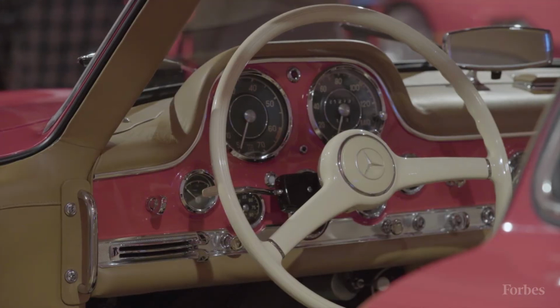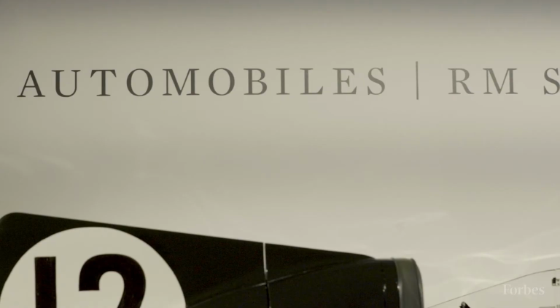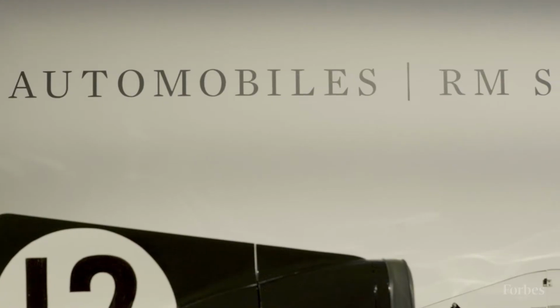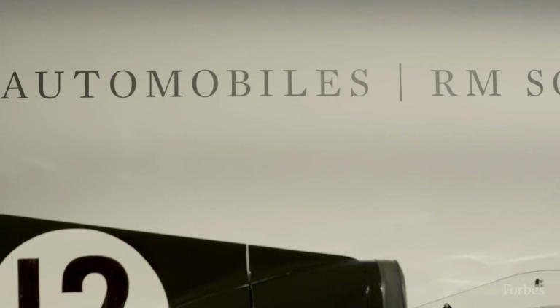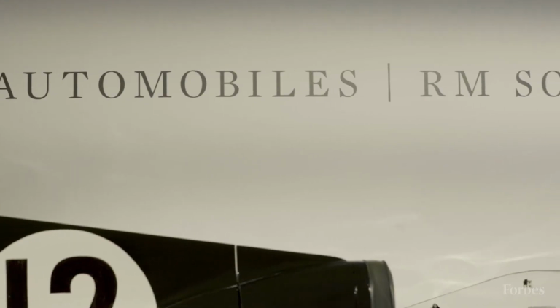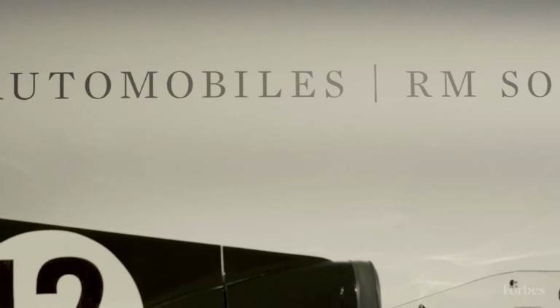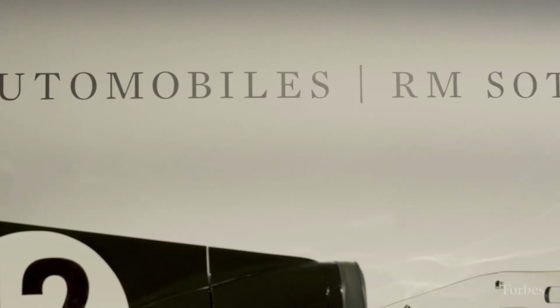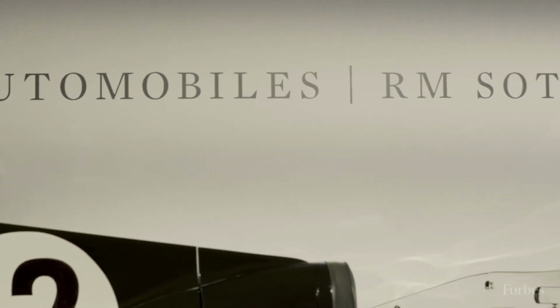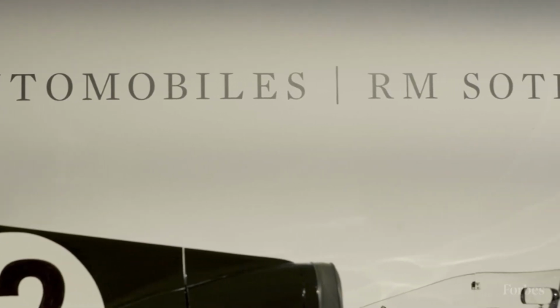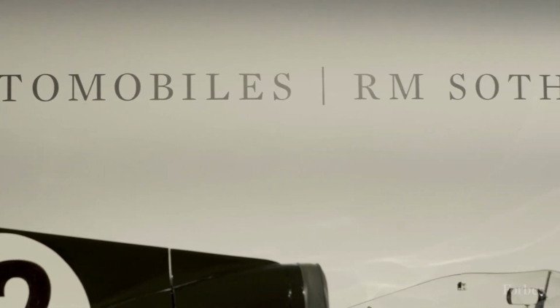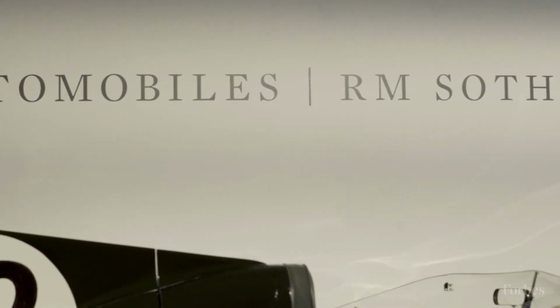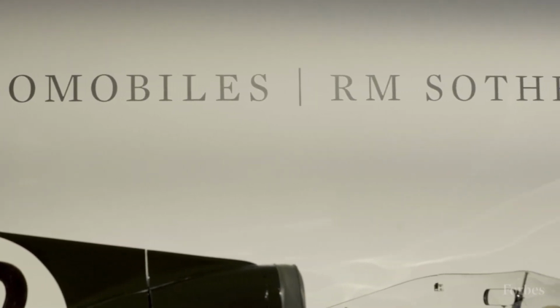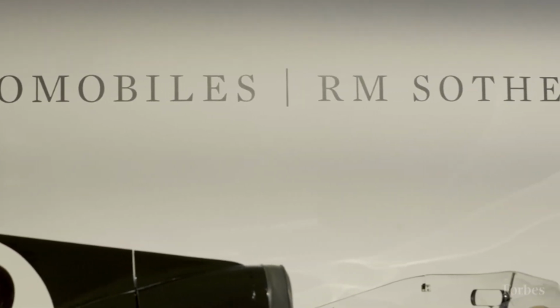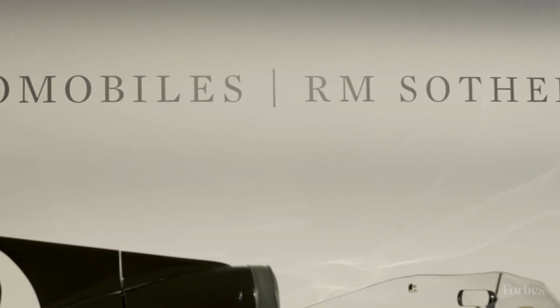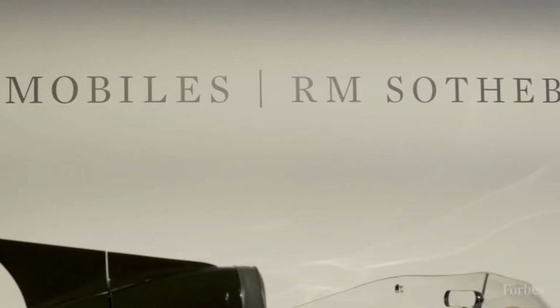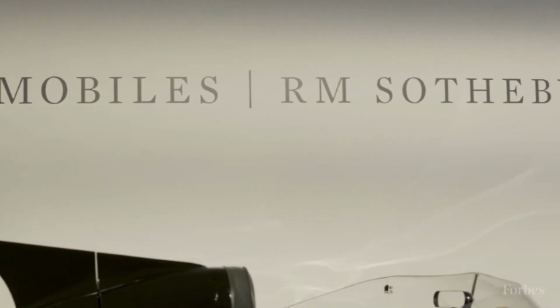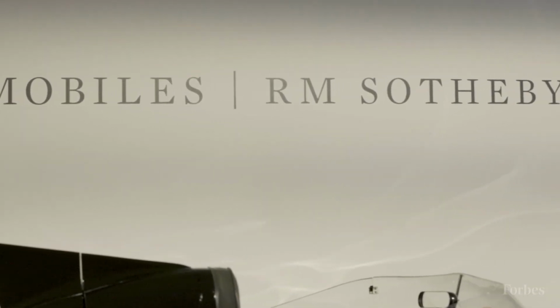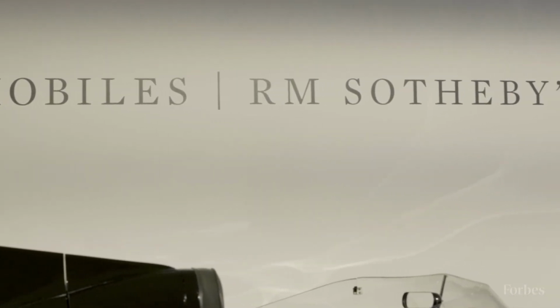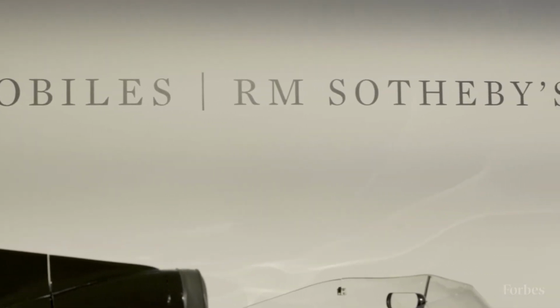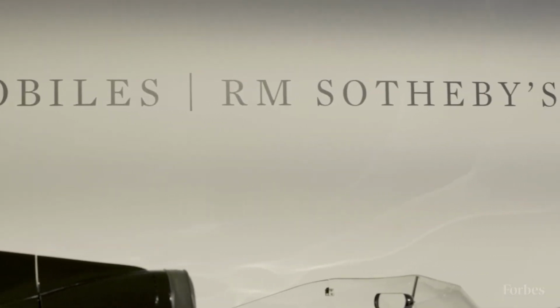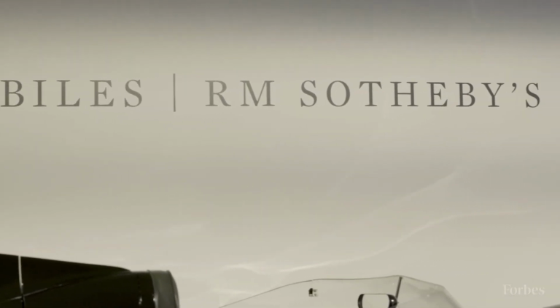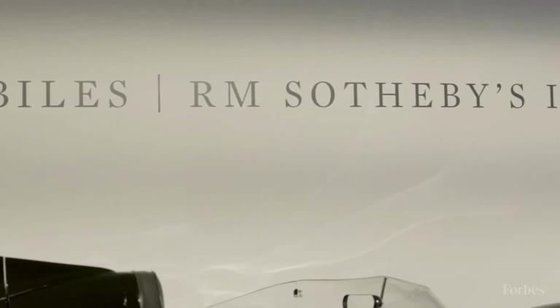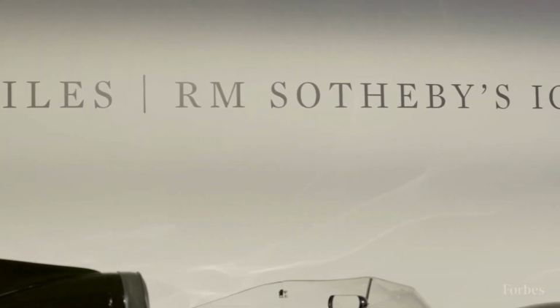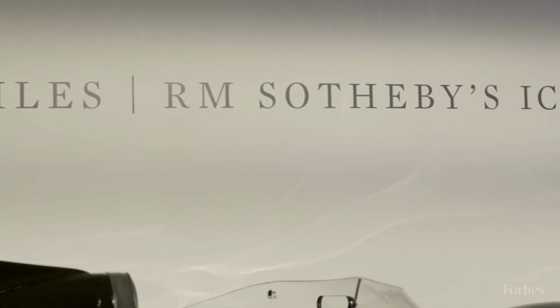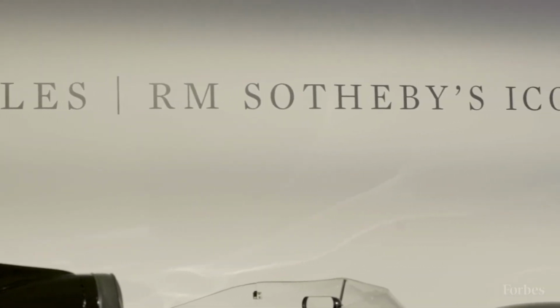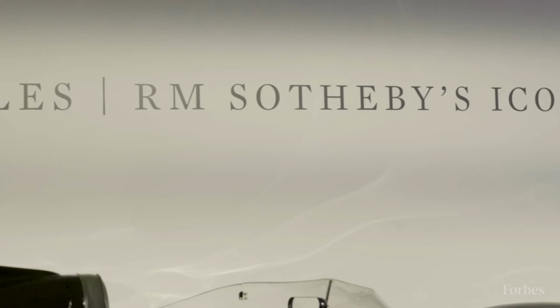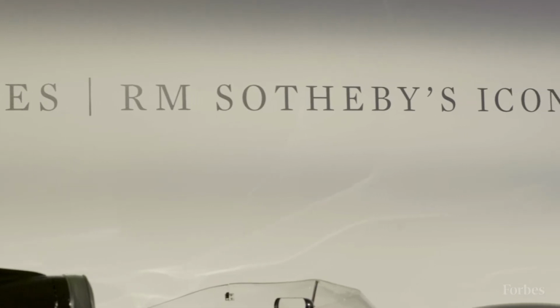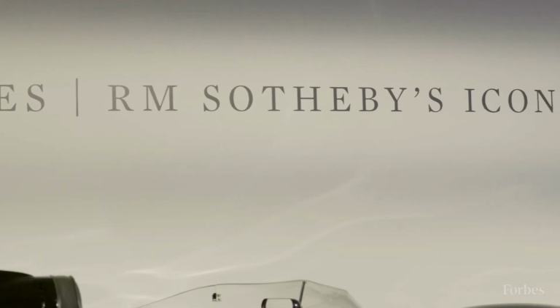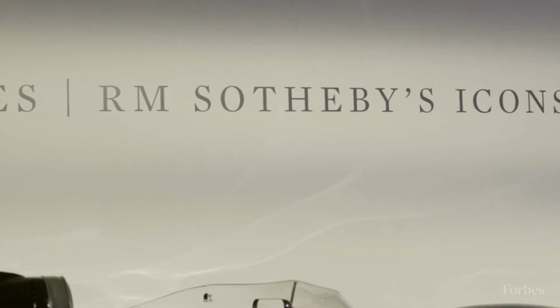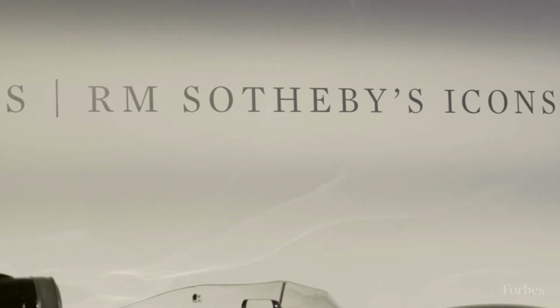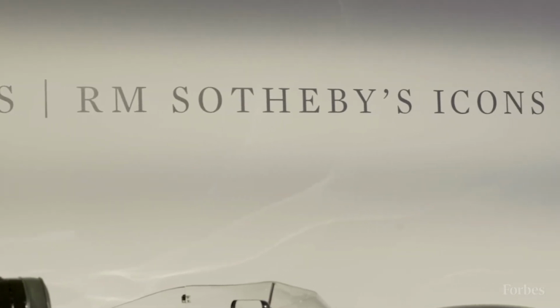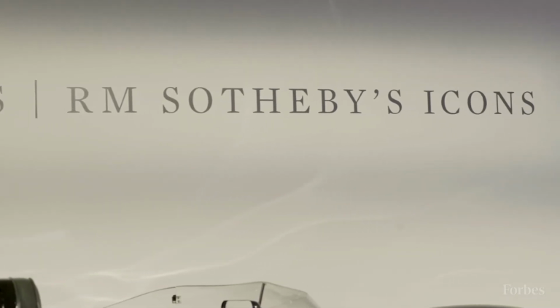There's a little bit of everything in the sale. You have stuff here from 100 grand to 50 million dollars.